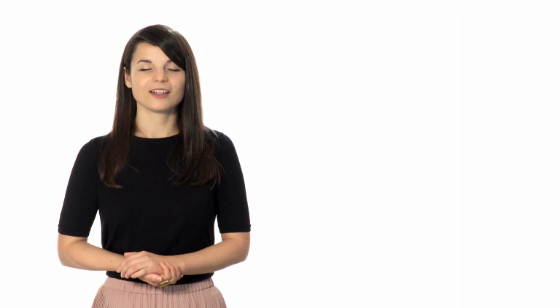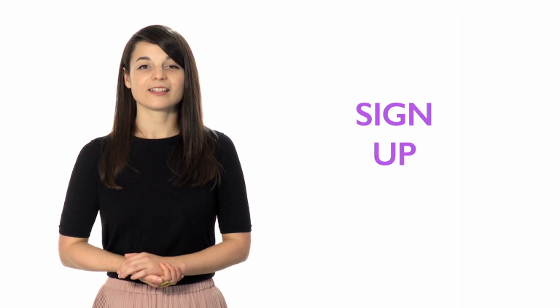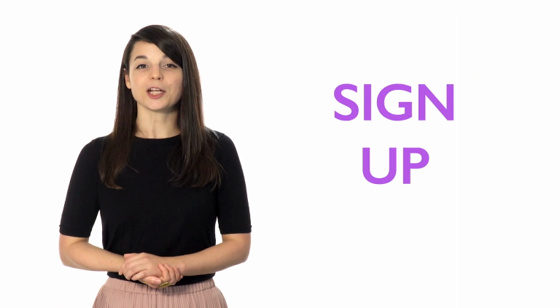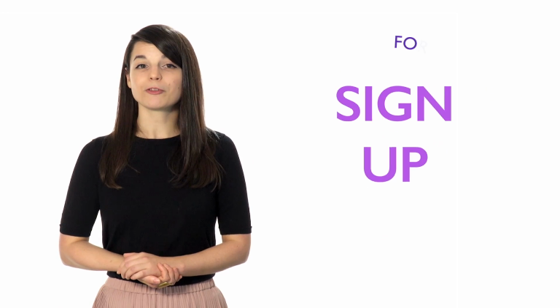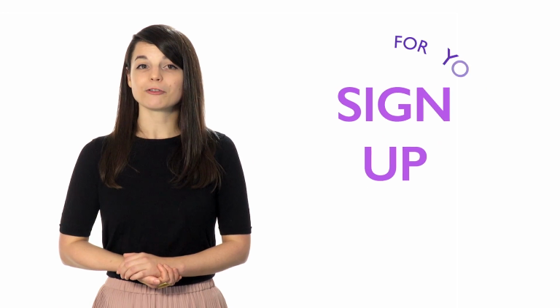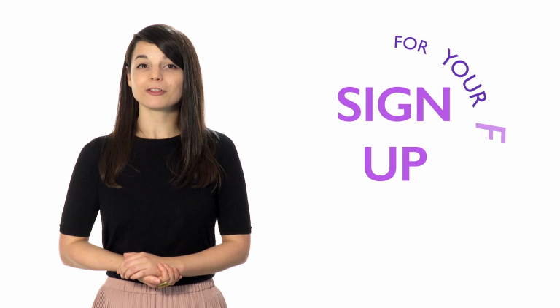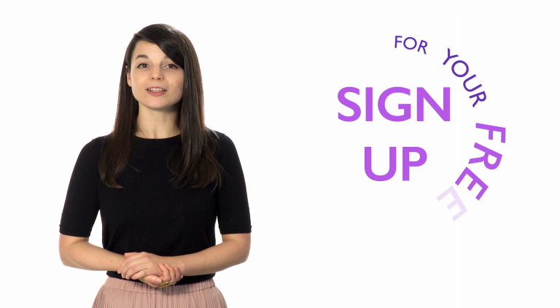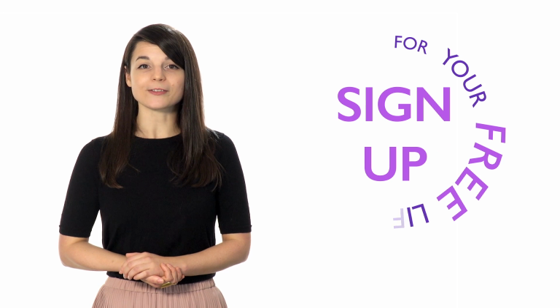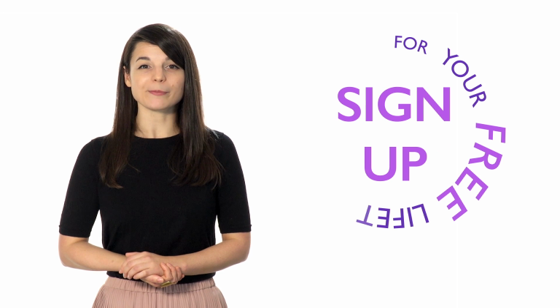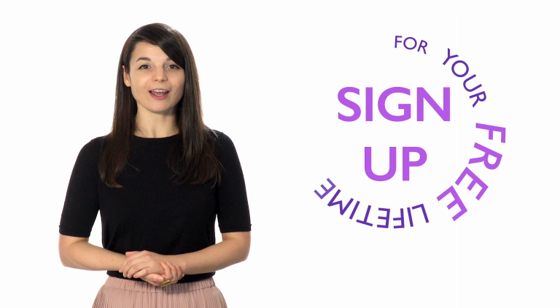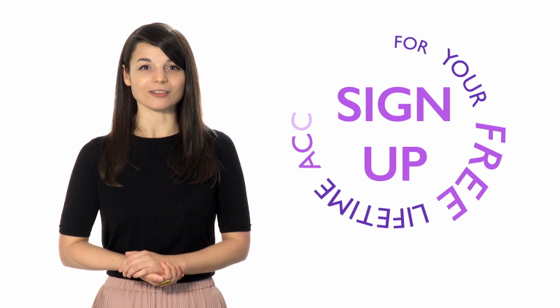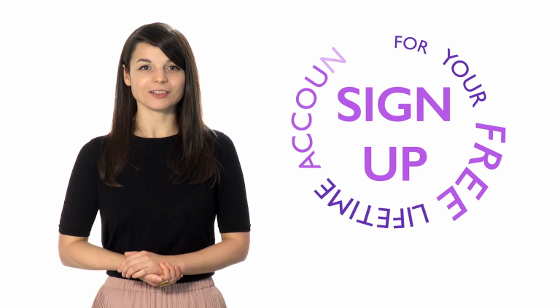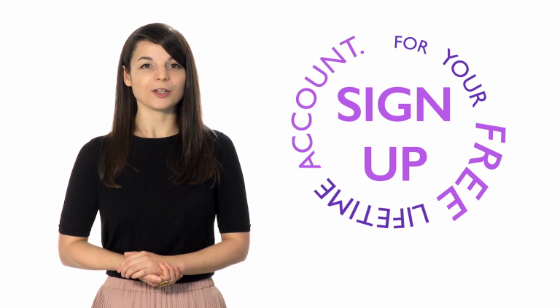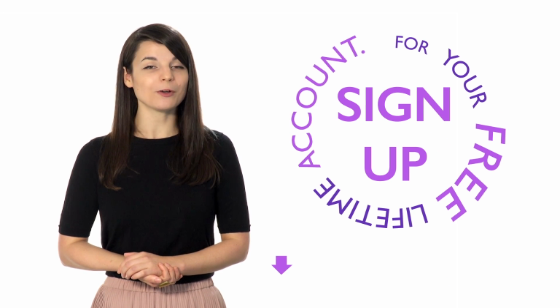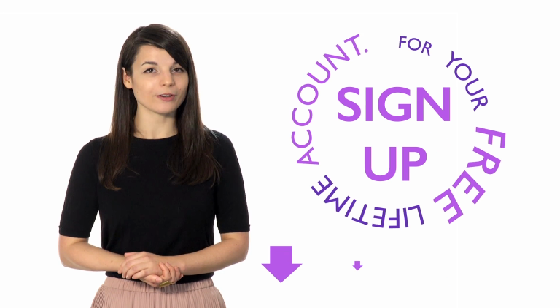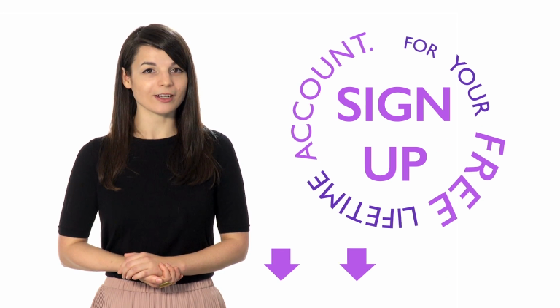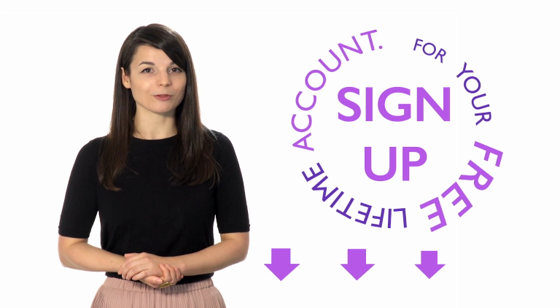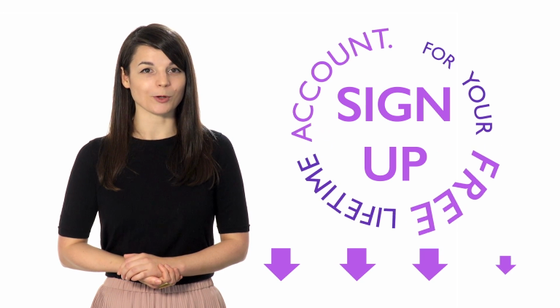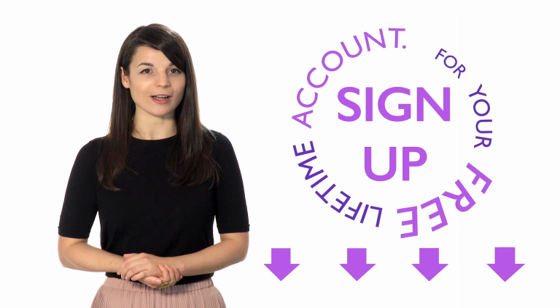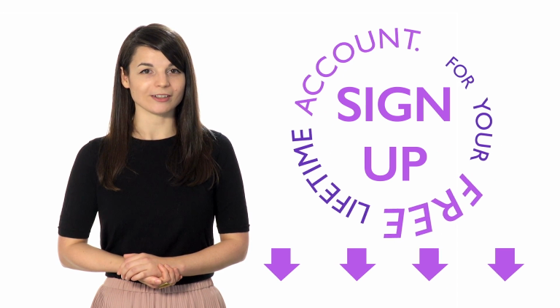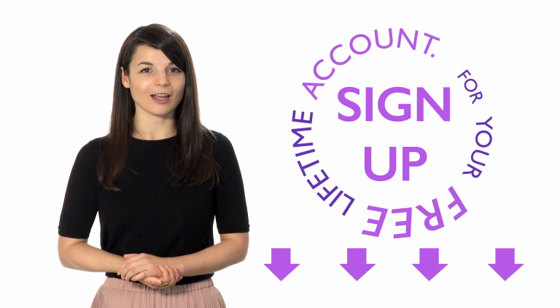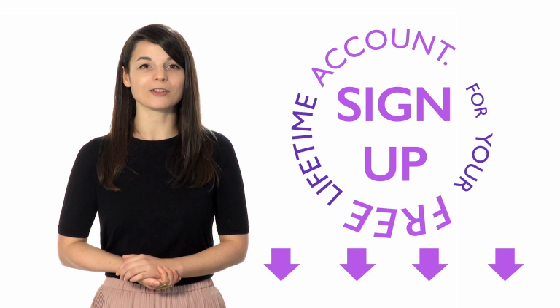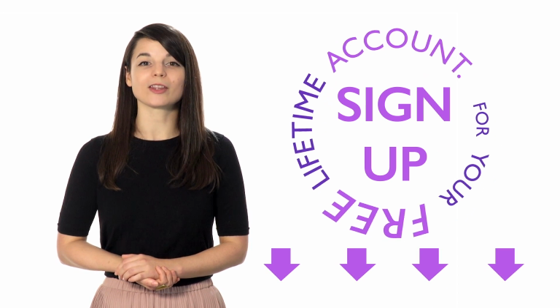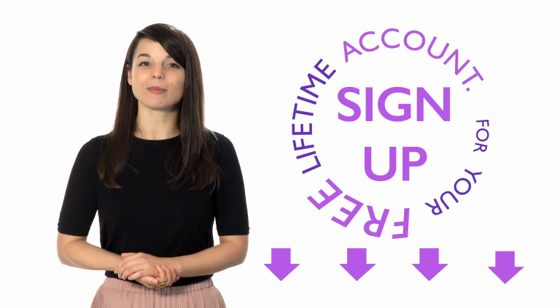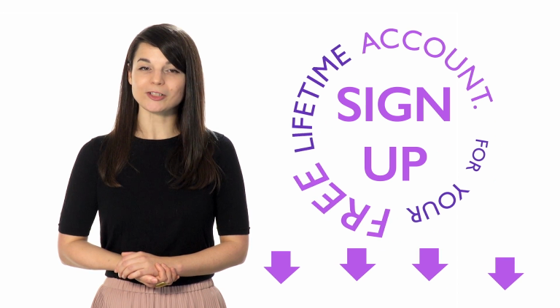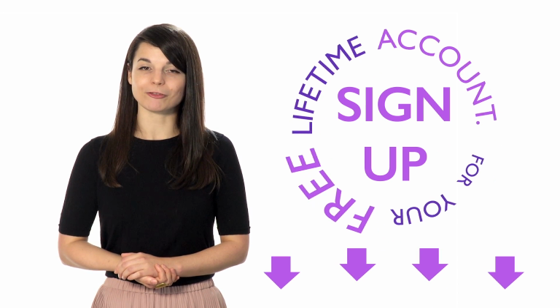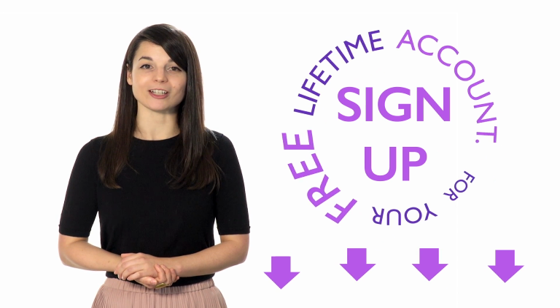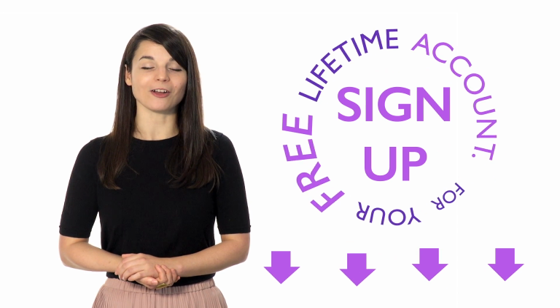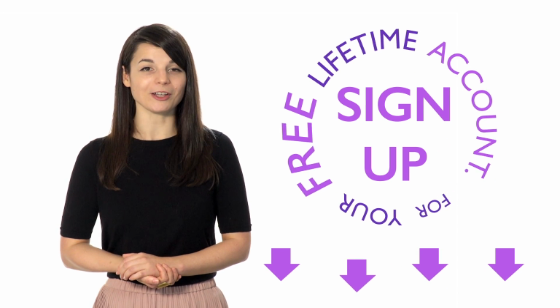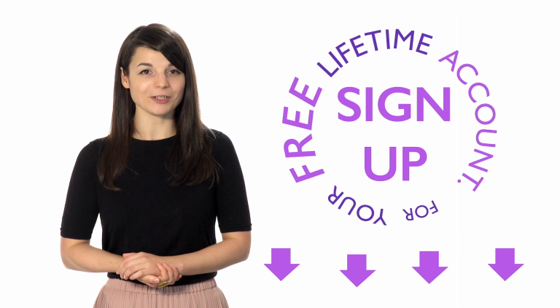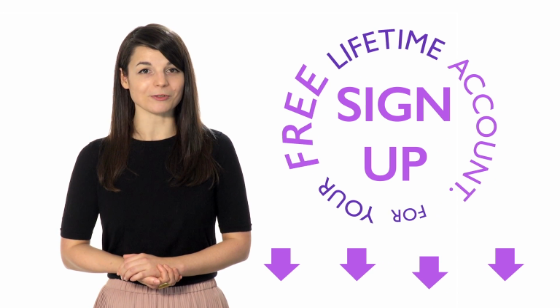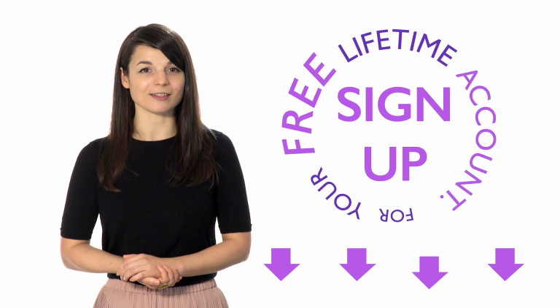Sign up for your free lifetime account. No credit card required, and you'll get the best free online resources.